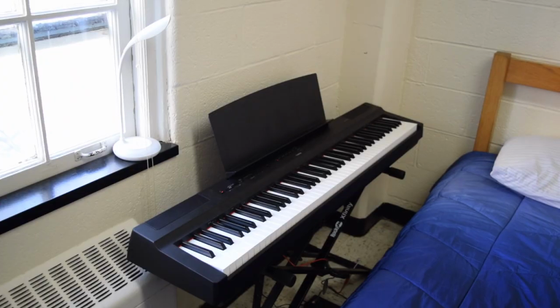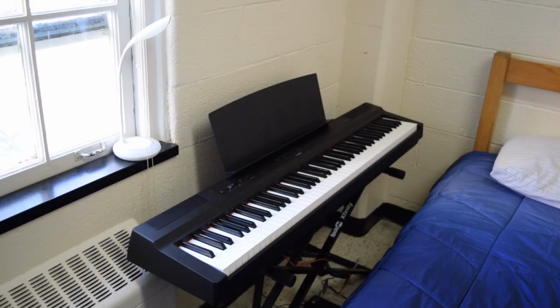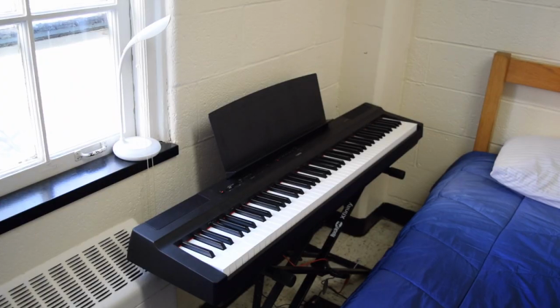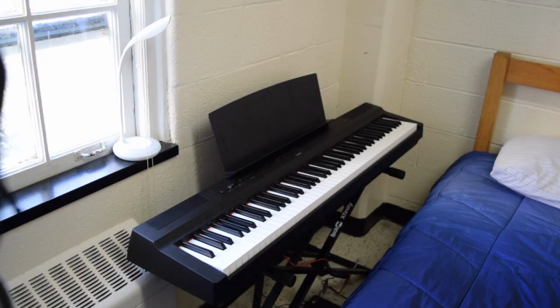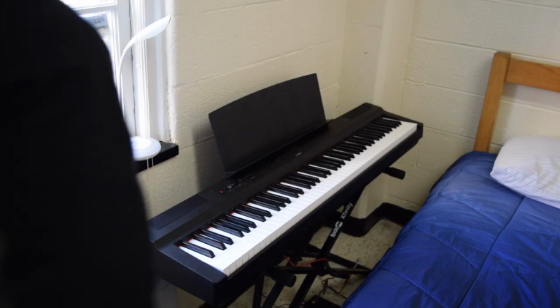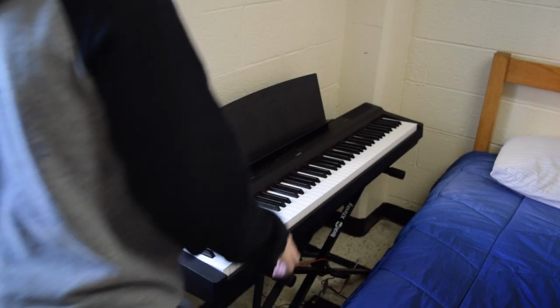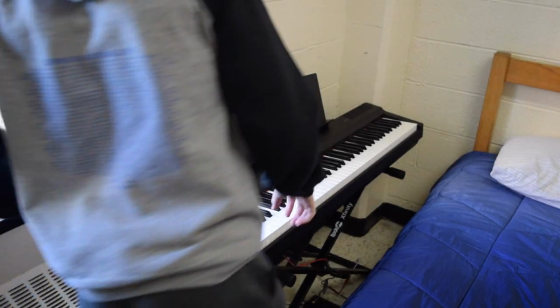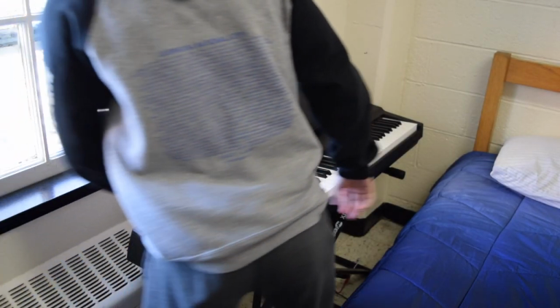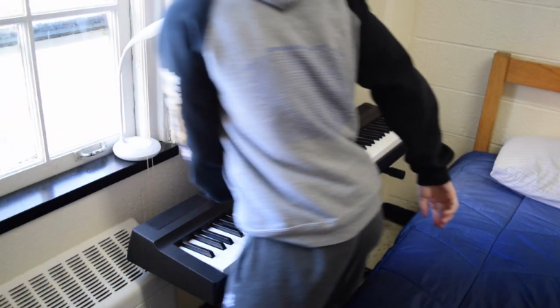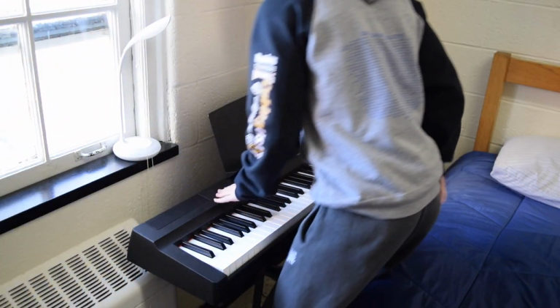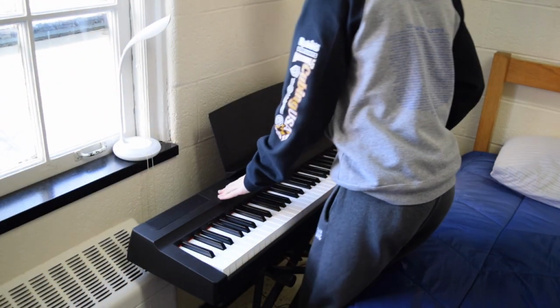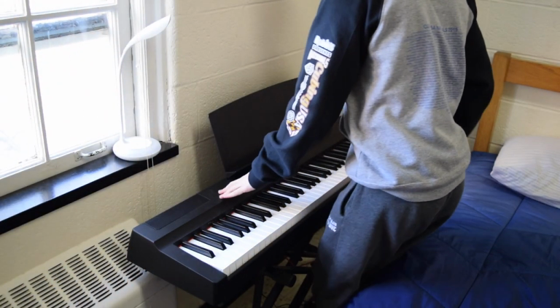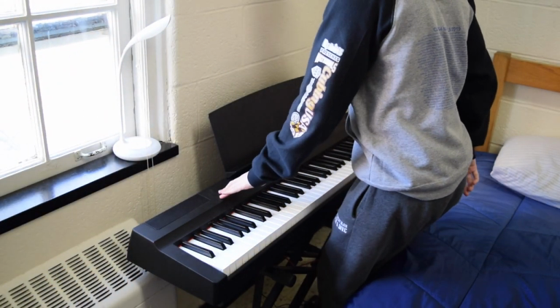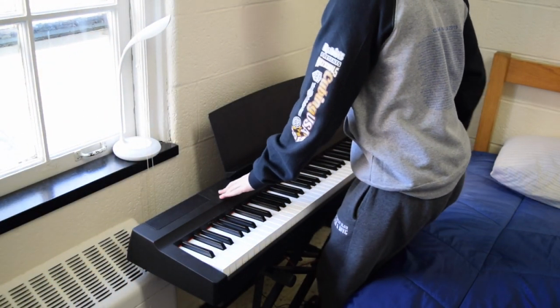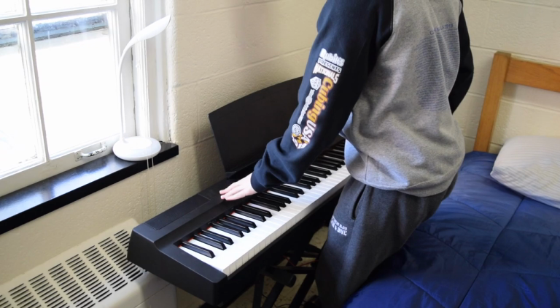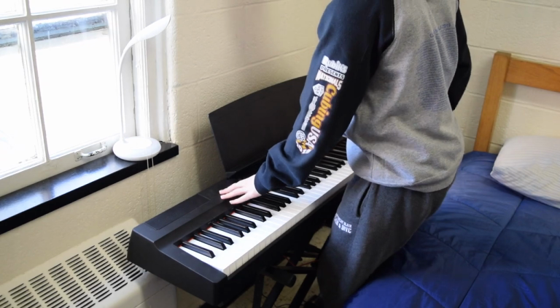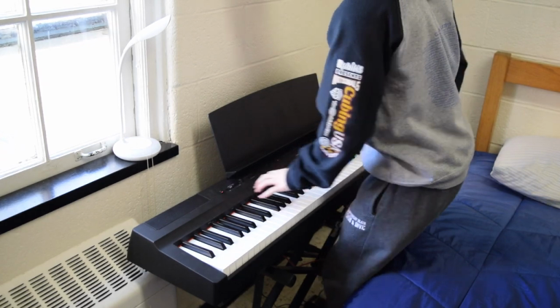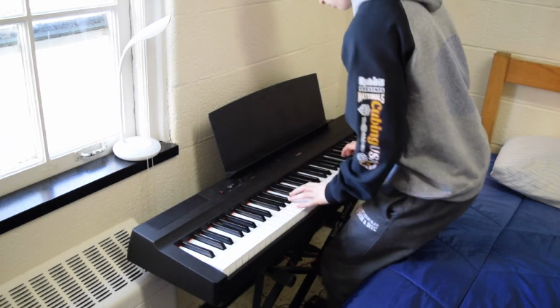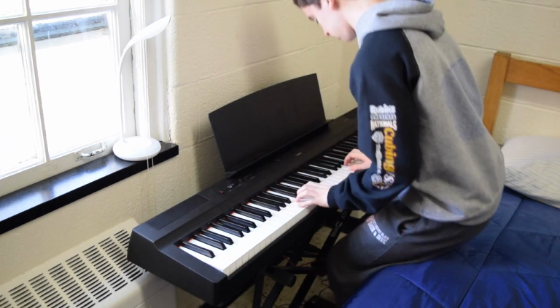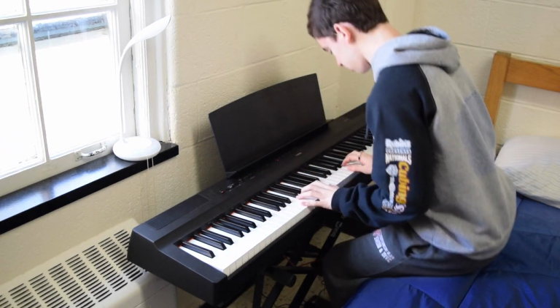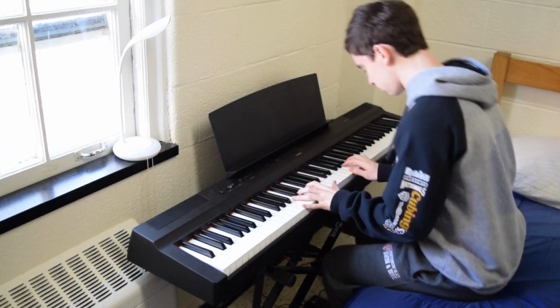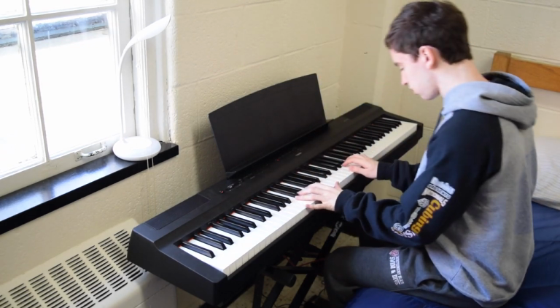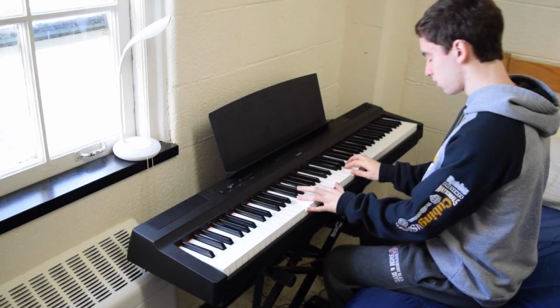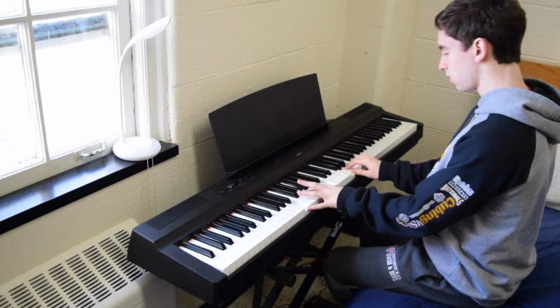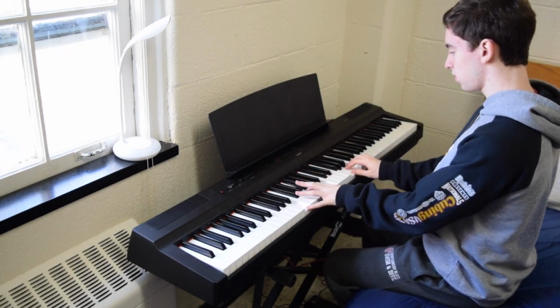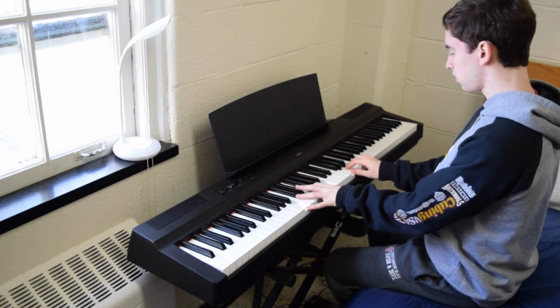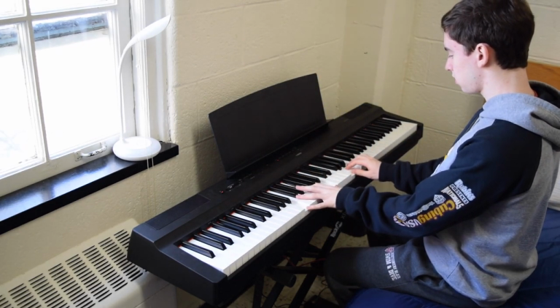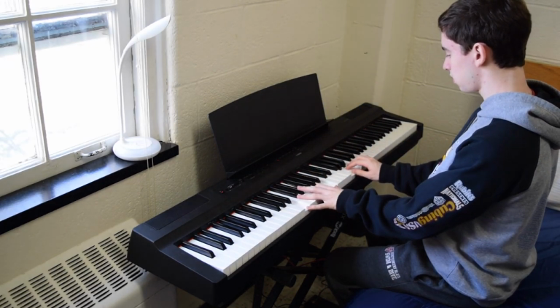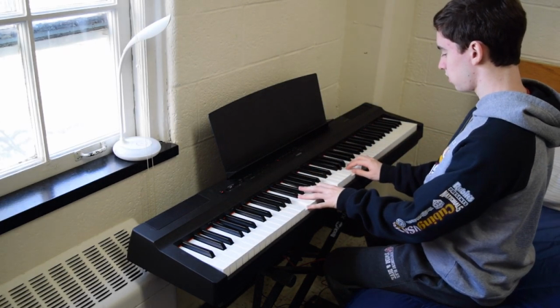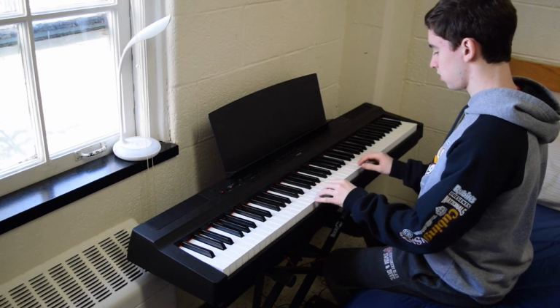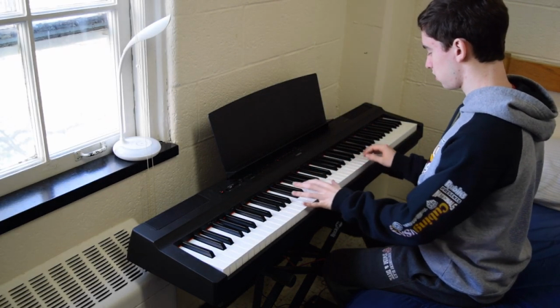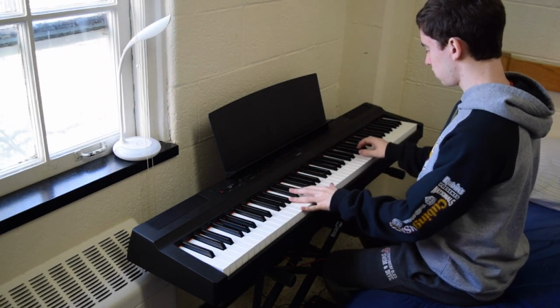Over behind my desk, I have my keyboard. I use my bed as a piano bench to save space, and this setup is actually pretty comfortable.